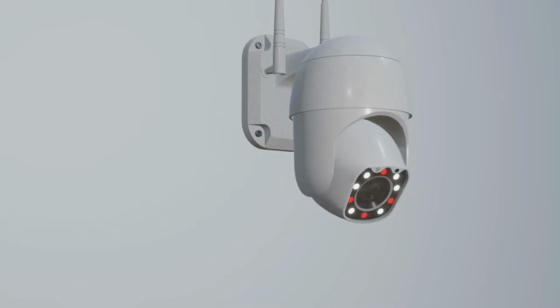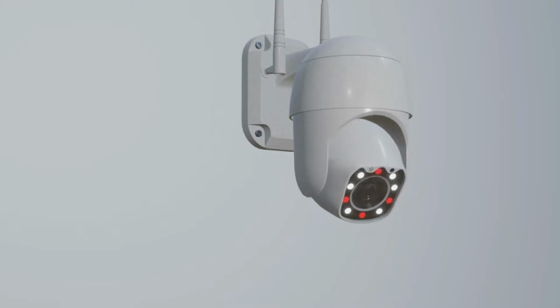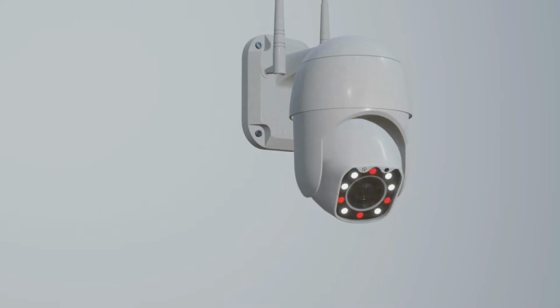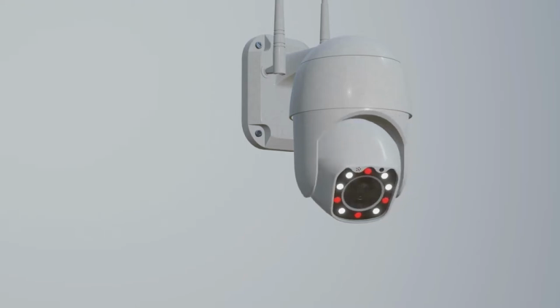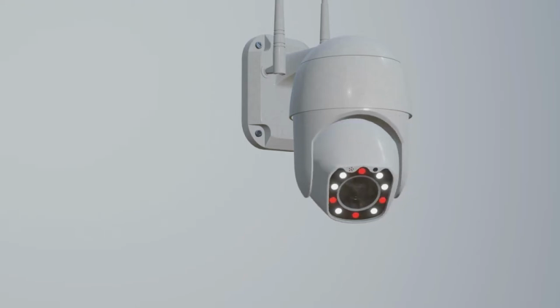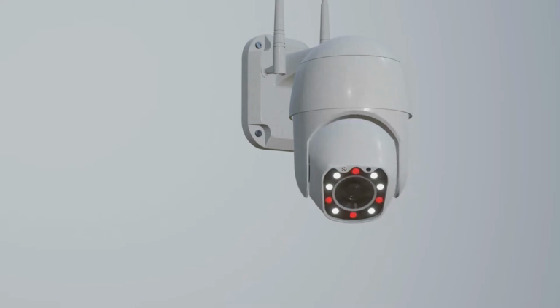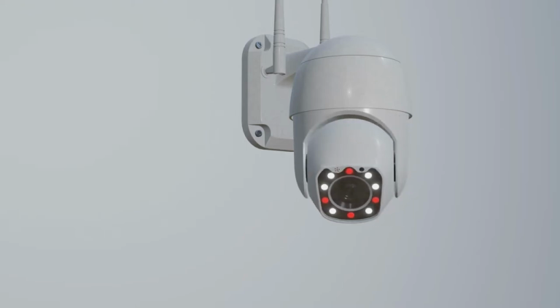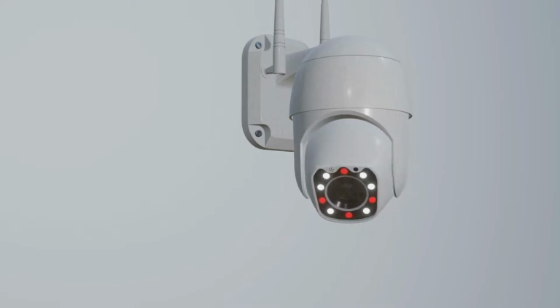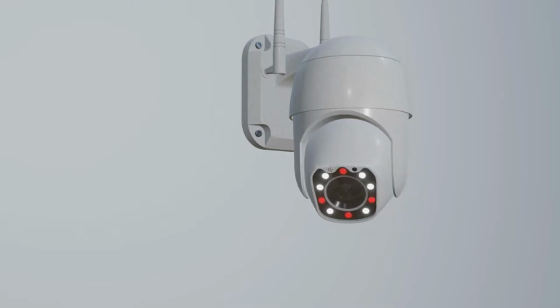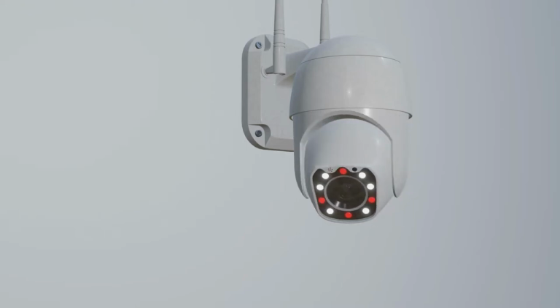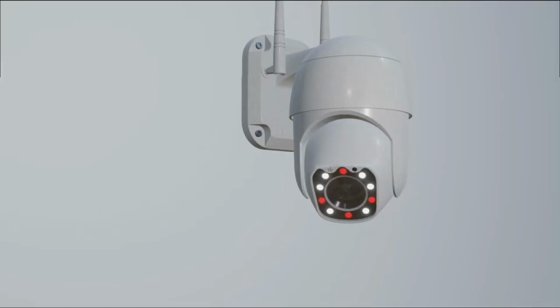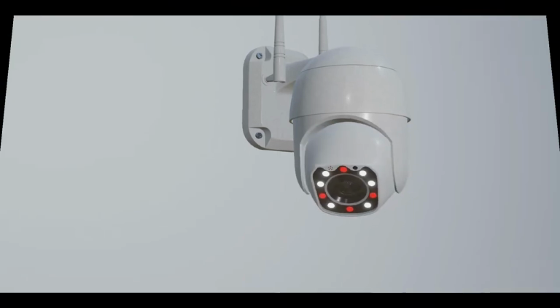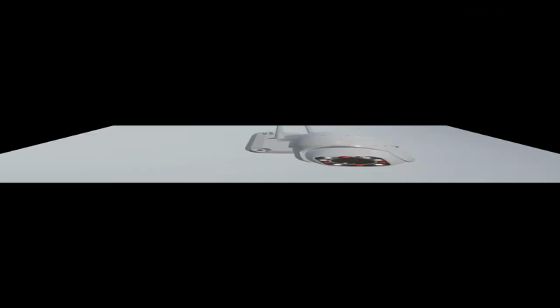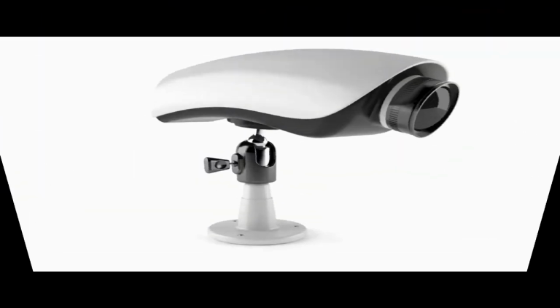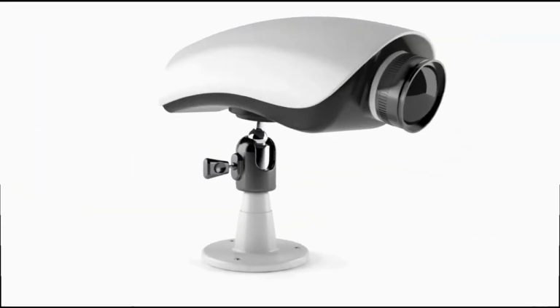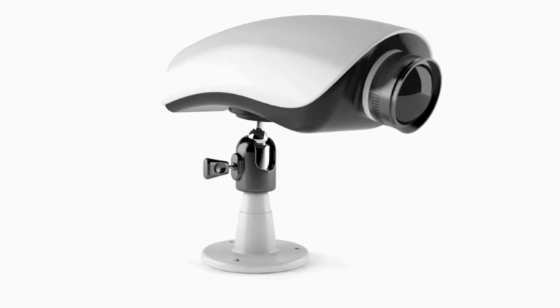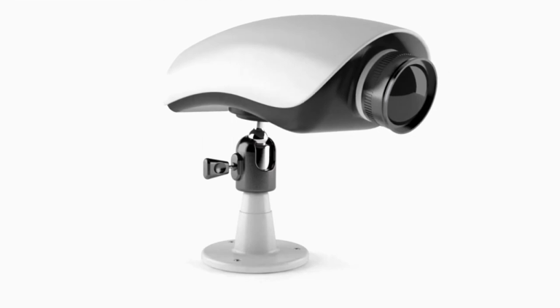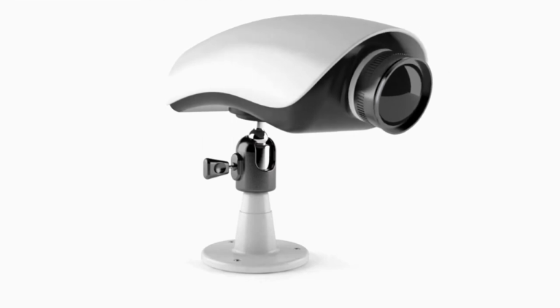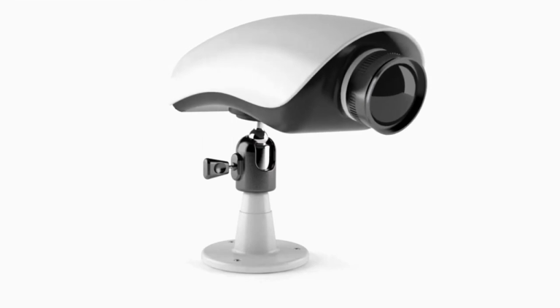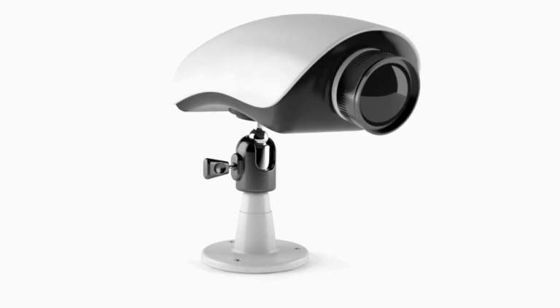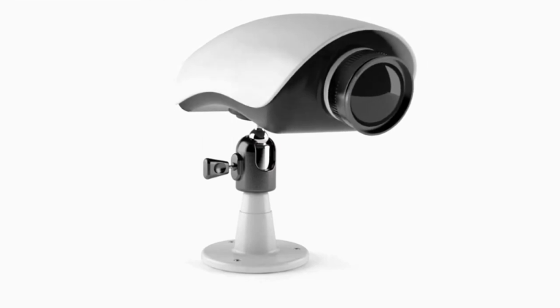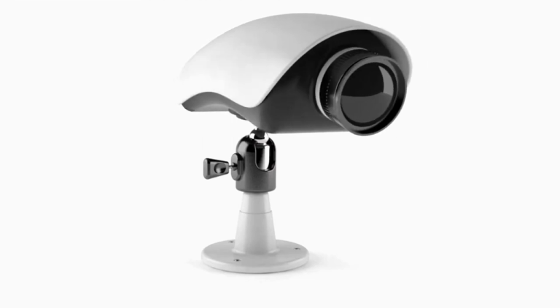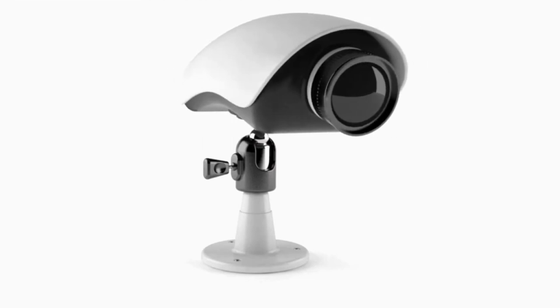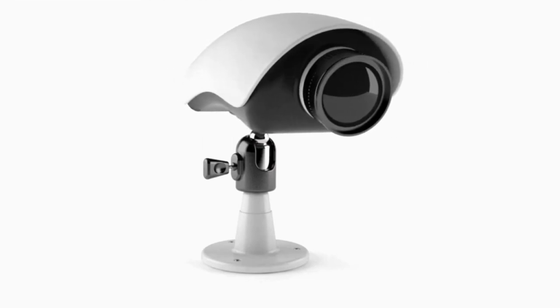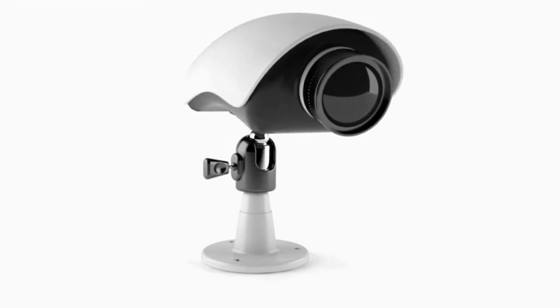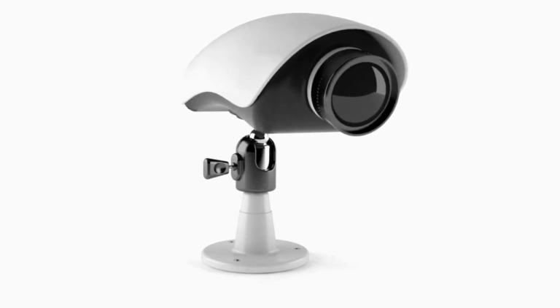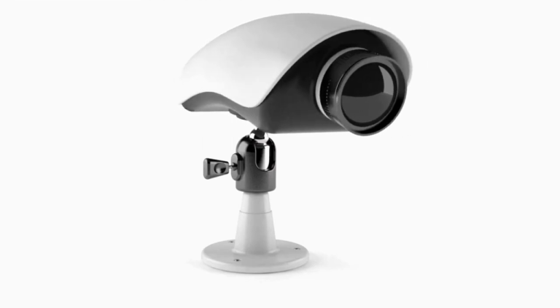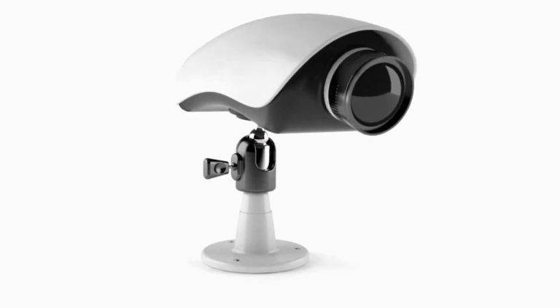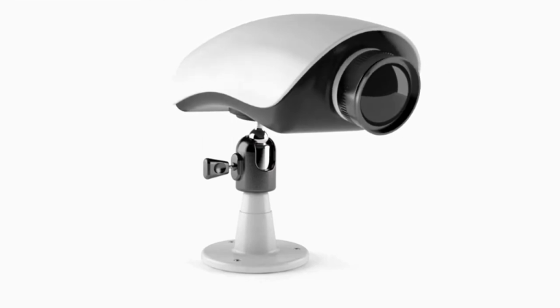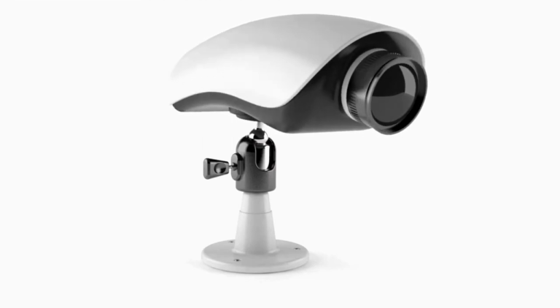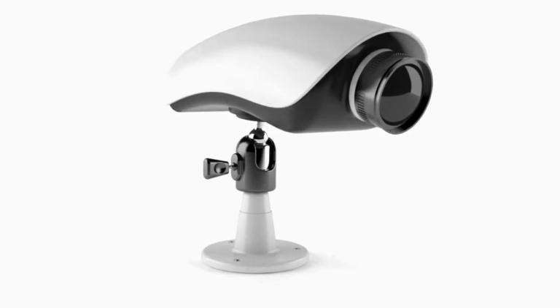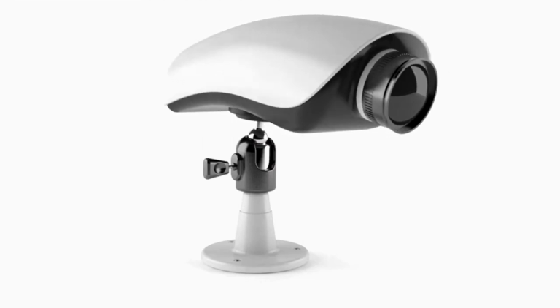The Arlo Pro 3 comes in white and has the size of 14.57x9.45x9.57 inches.